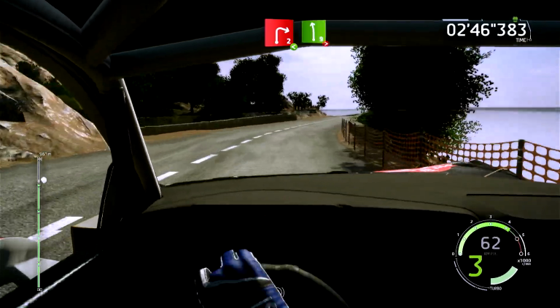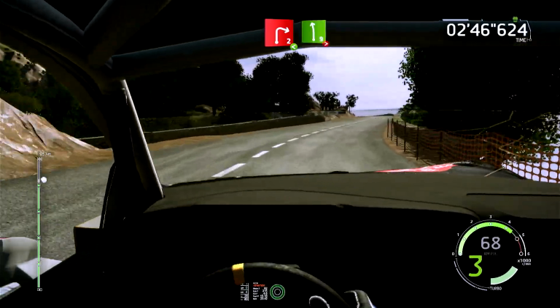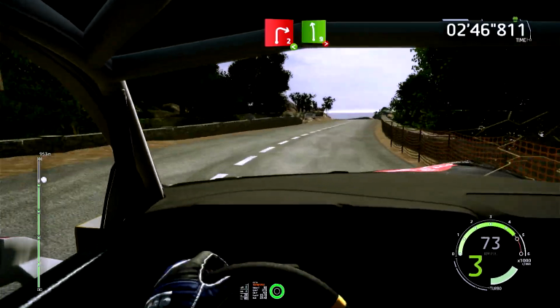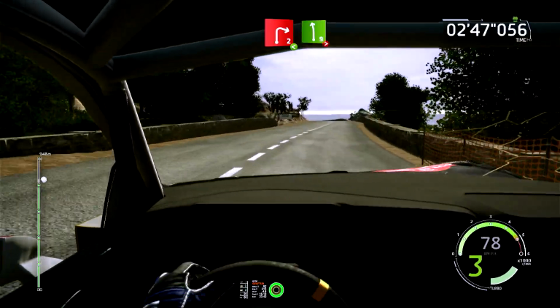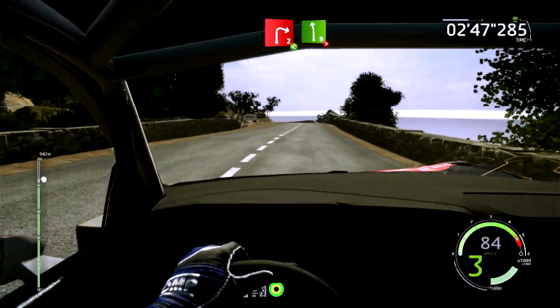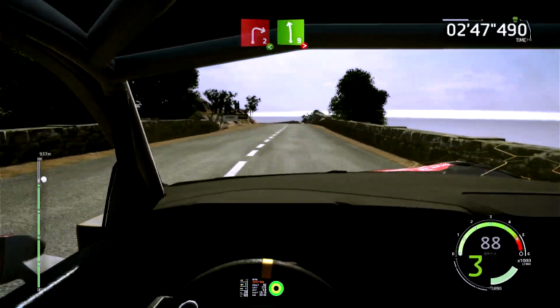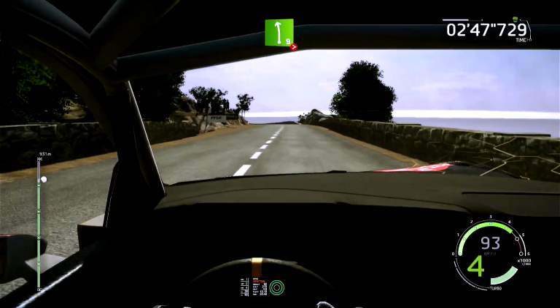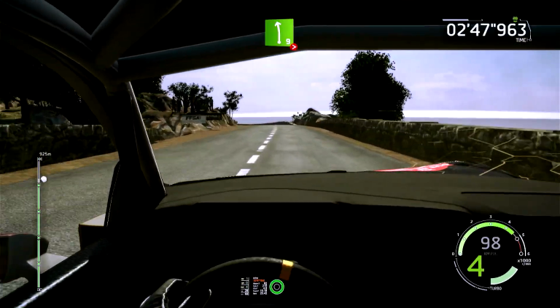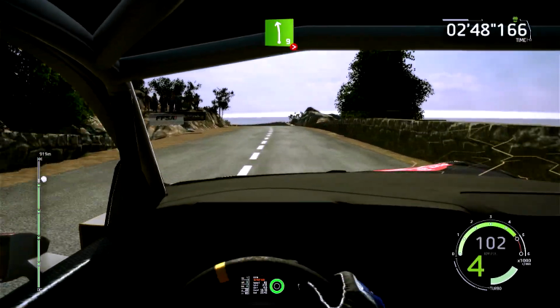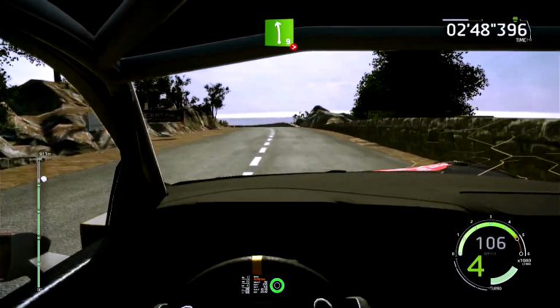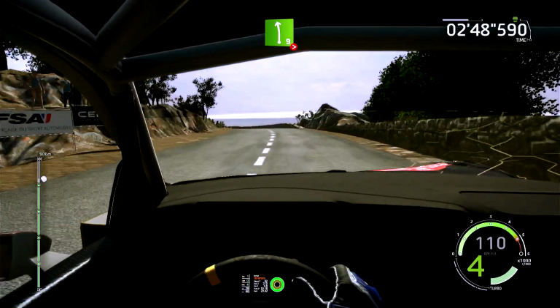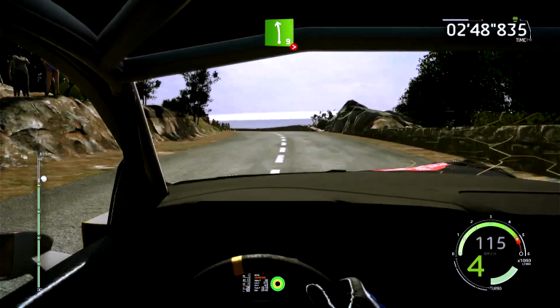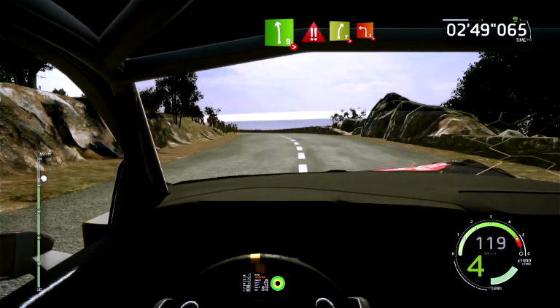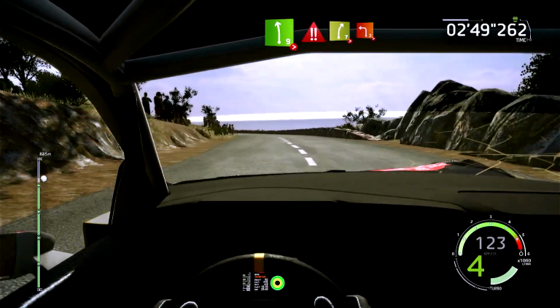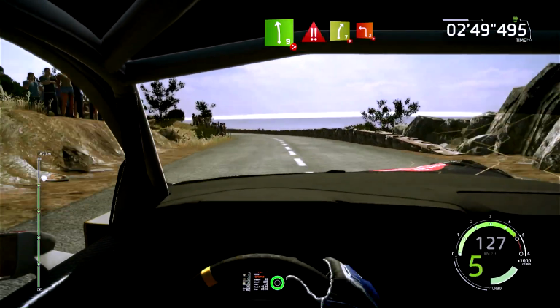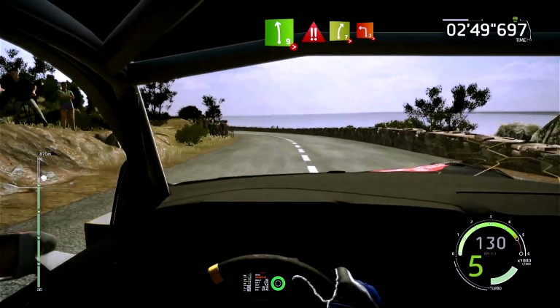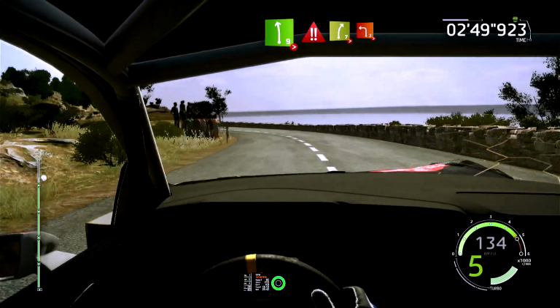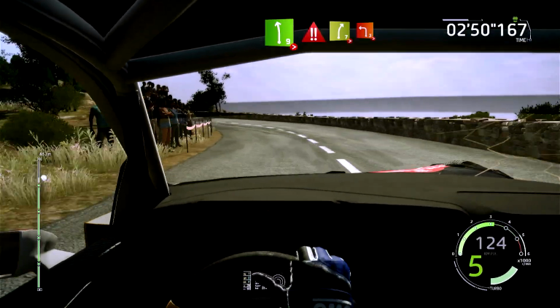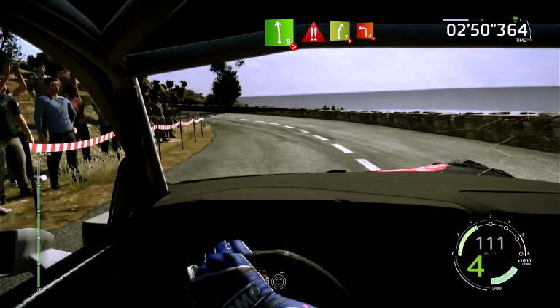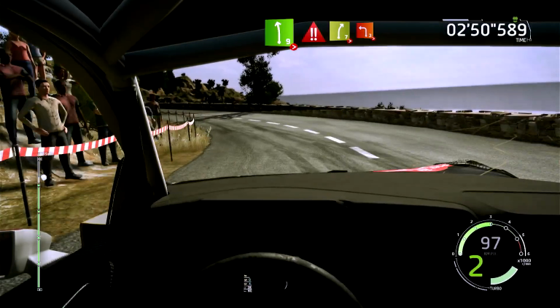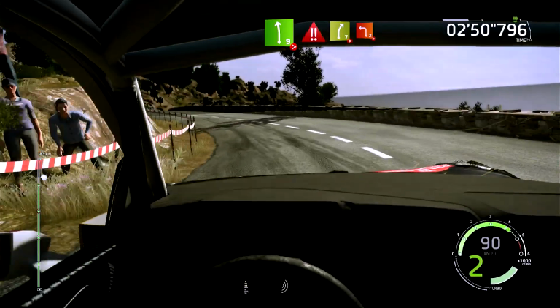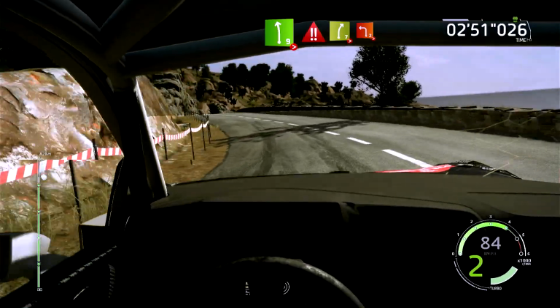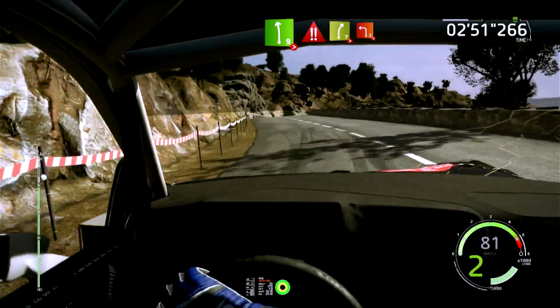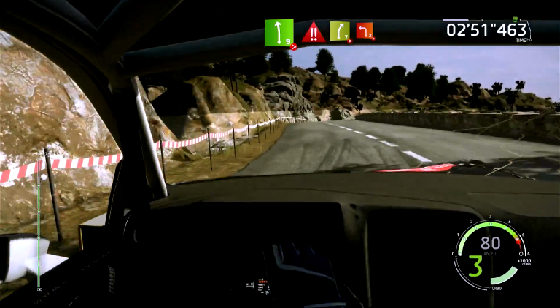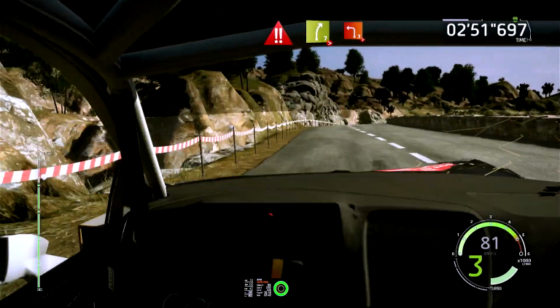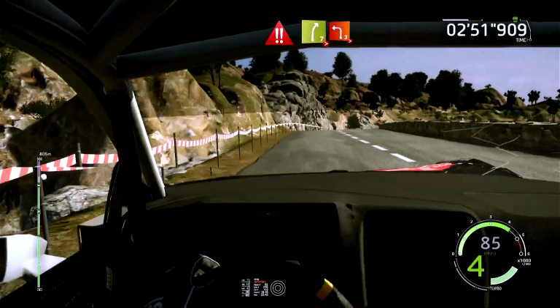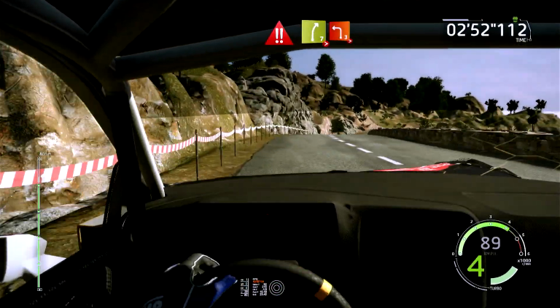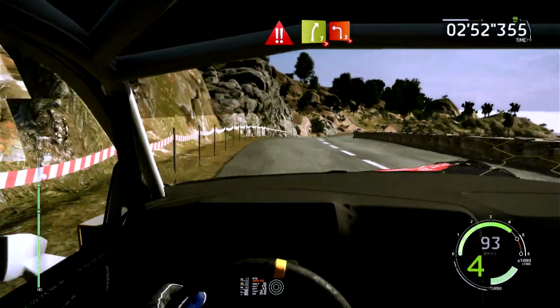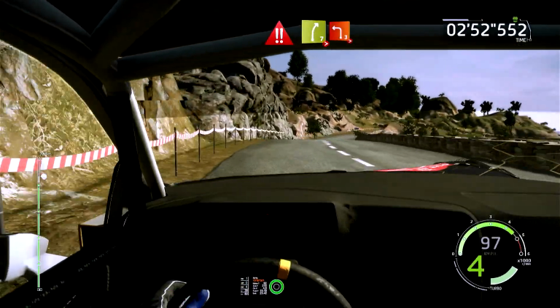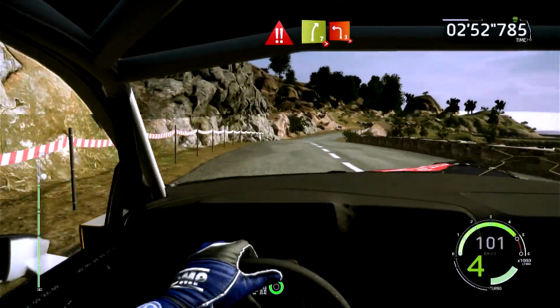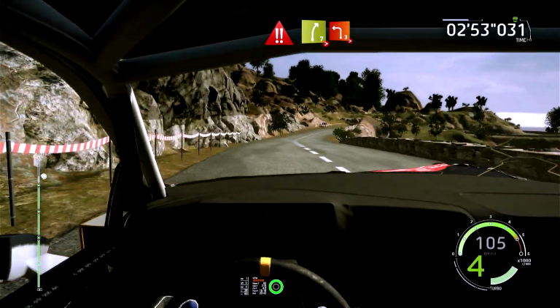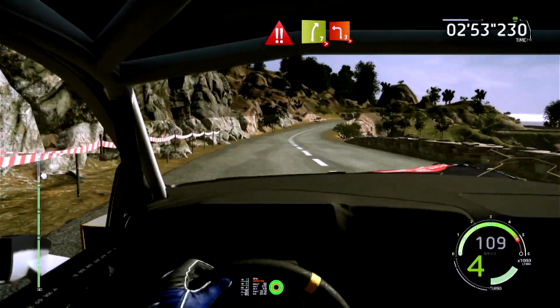Gauche 9, fin, ferme en 3, cours, 40 mètres. Danger, droite 7, ferme en 1, dans gauche 3, long, ferme.